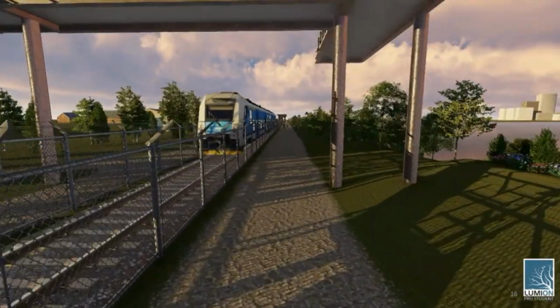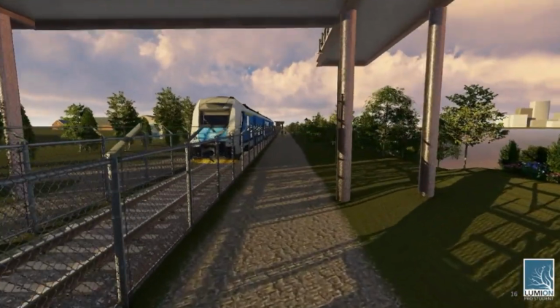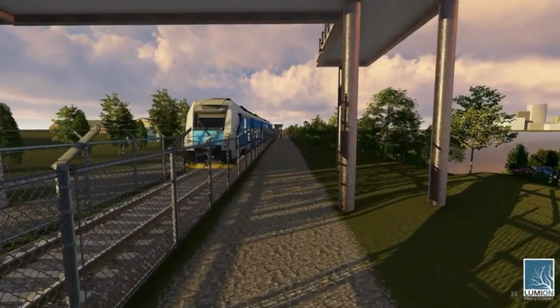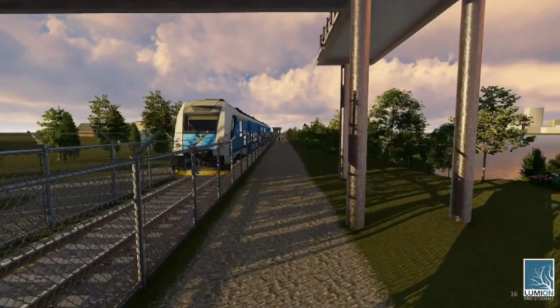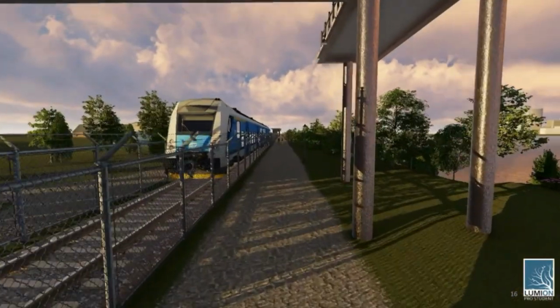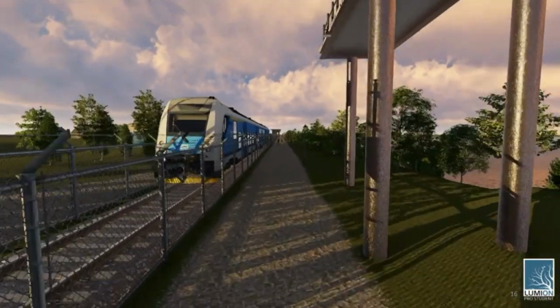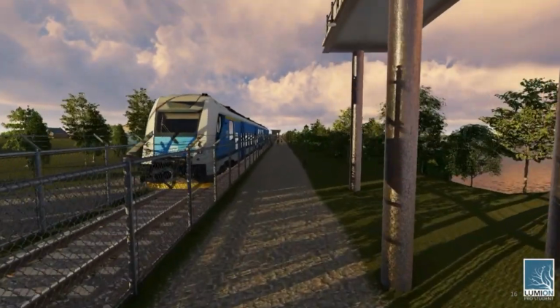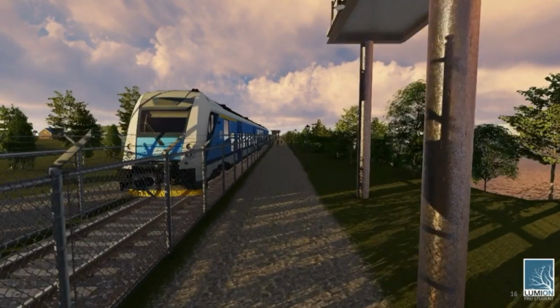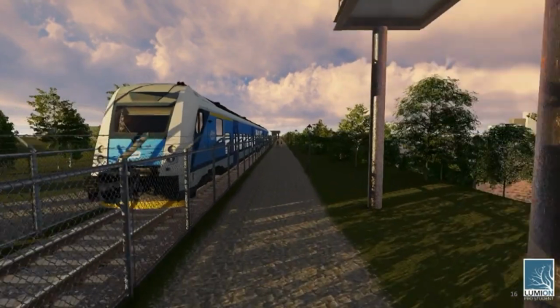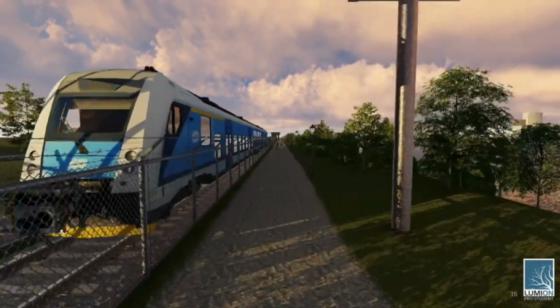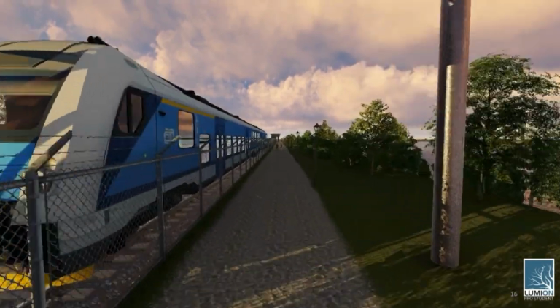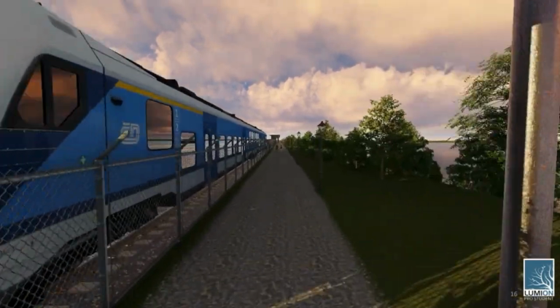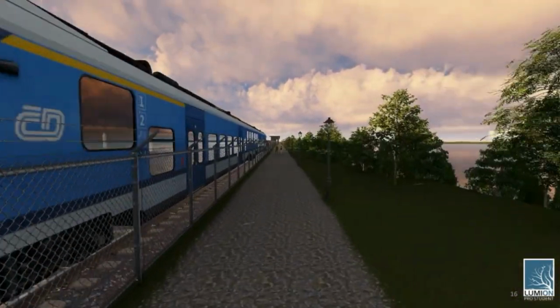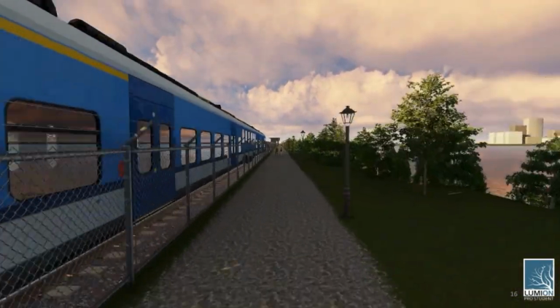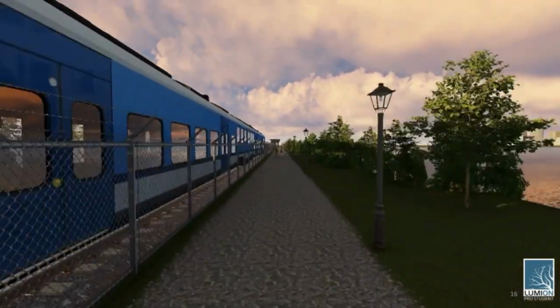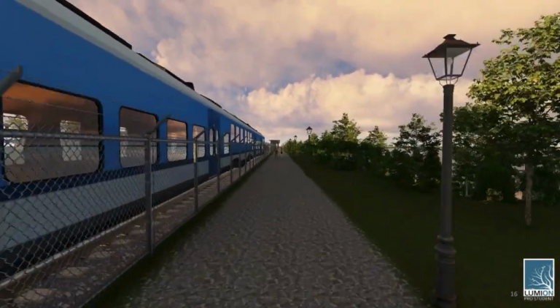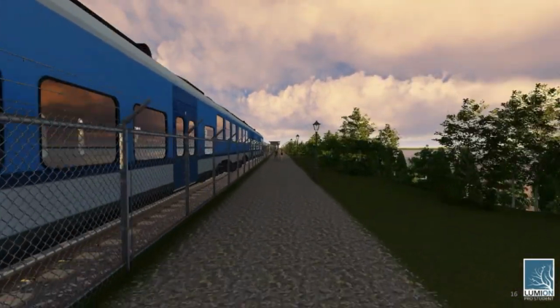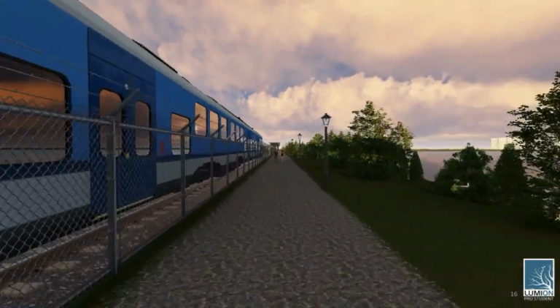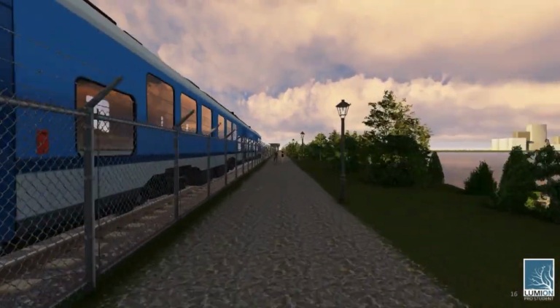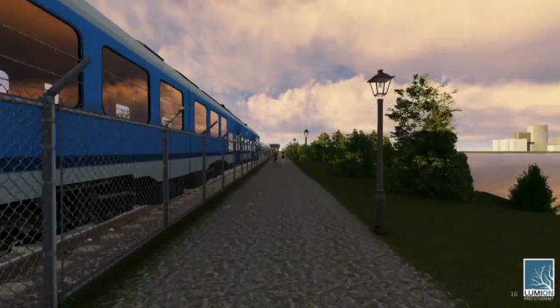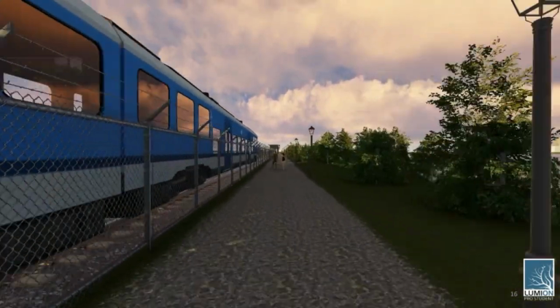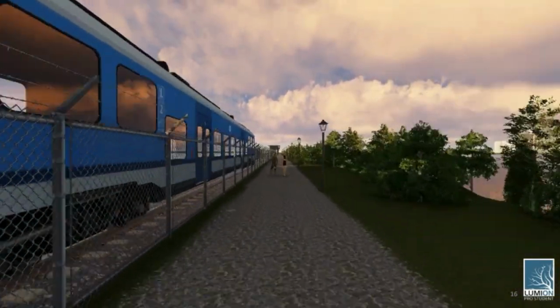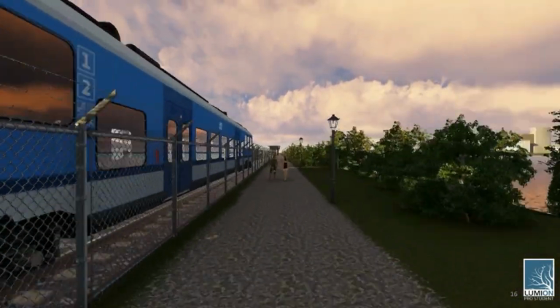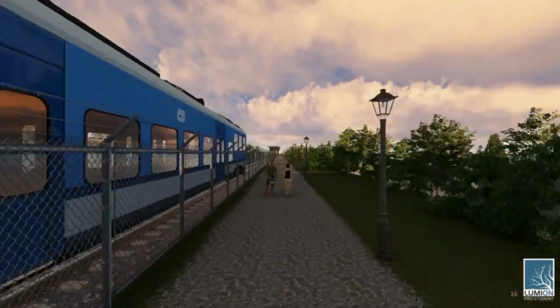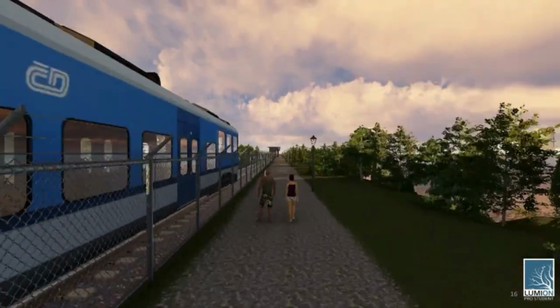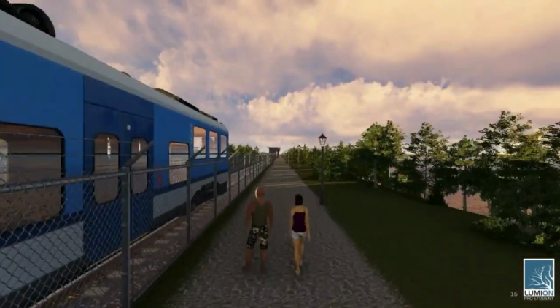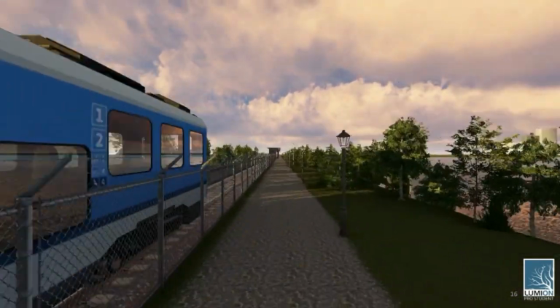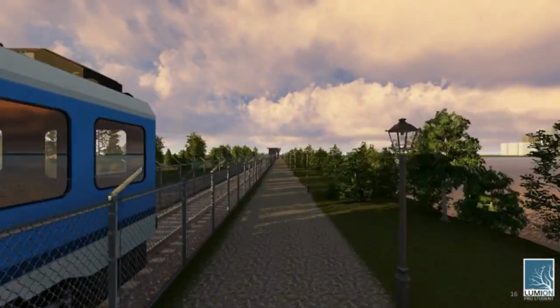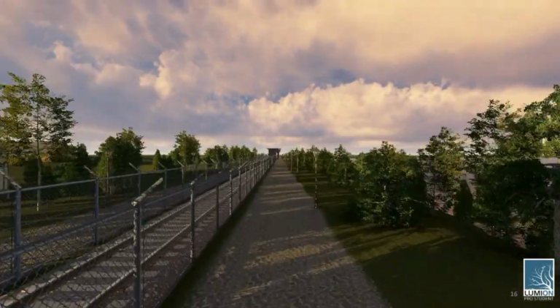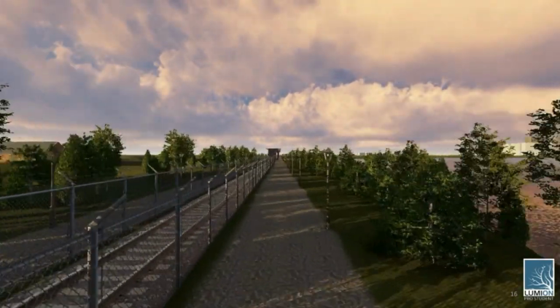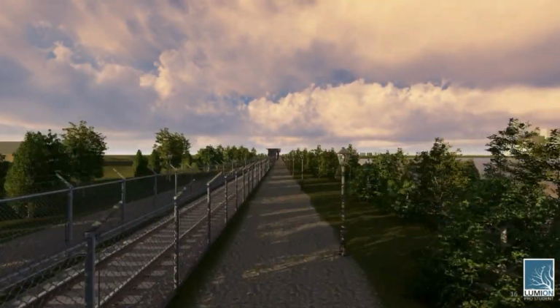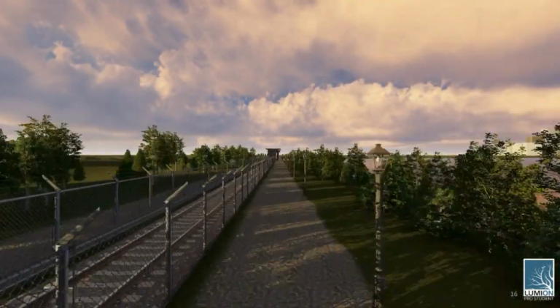Can you imagine walking along this bridge during a sunrise or sunset? We sure can — what a treat that would be!